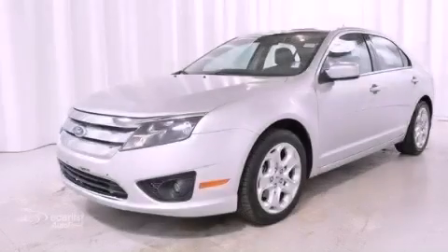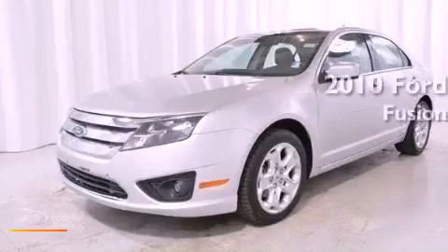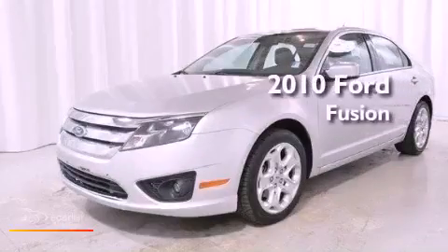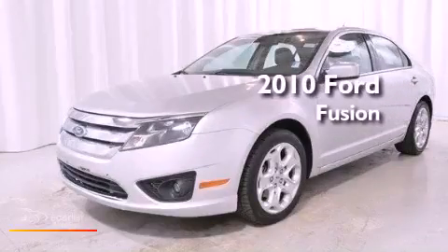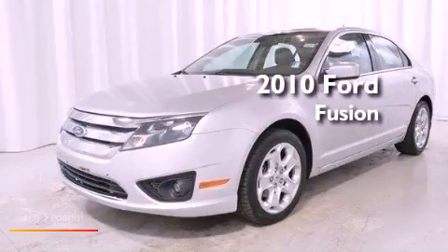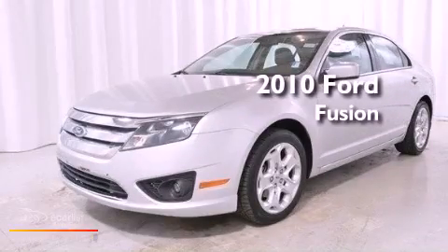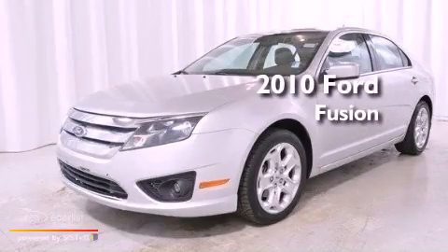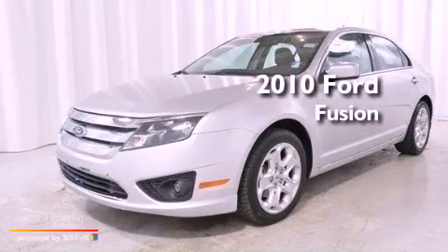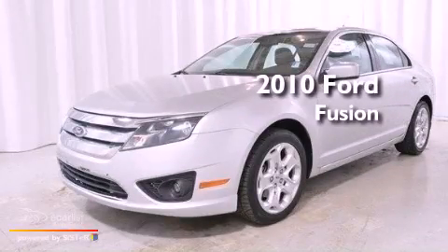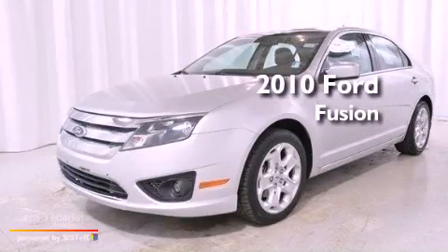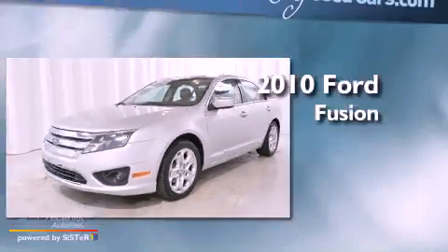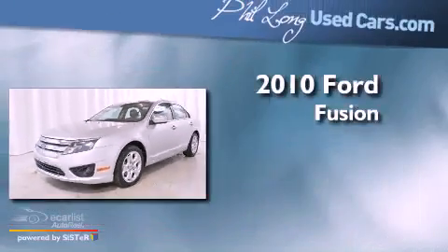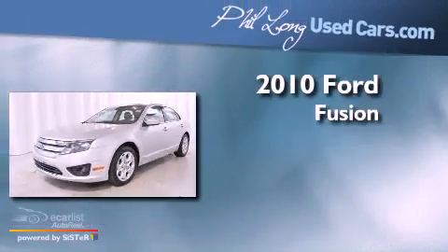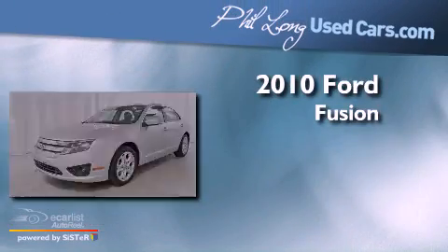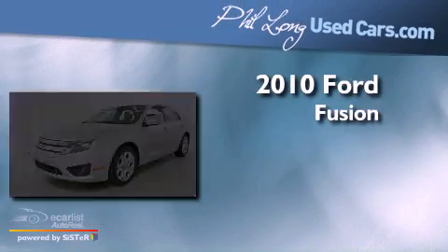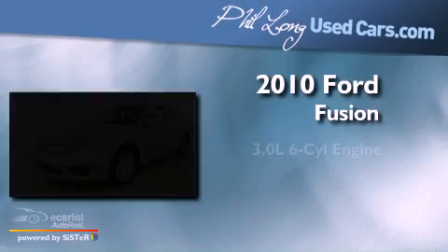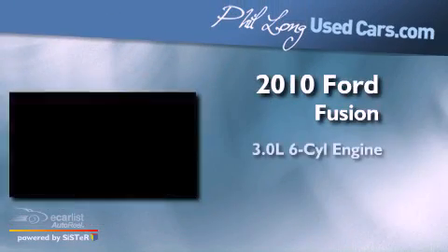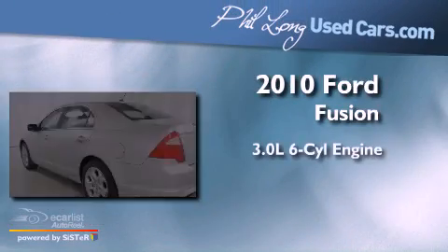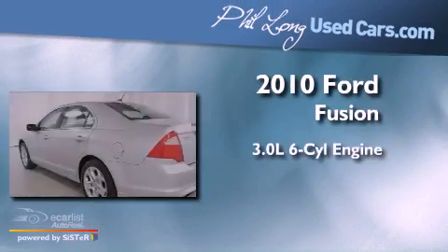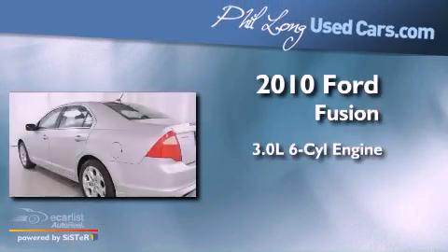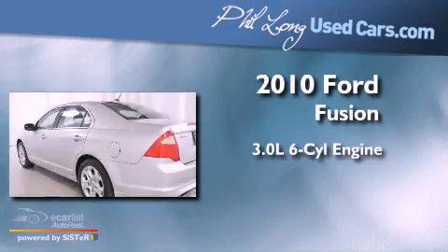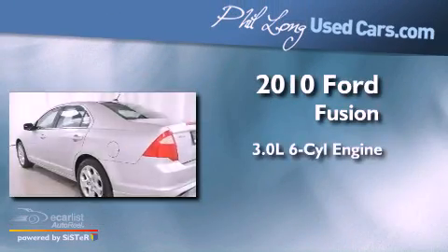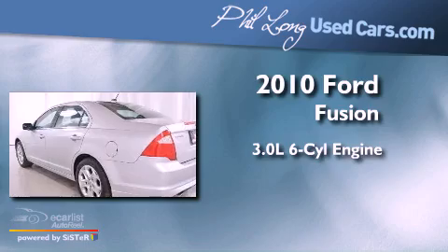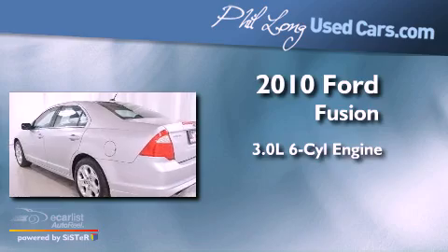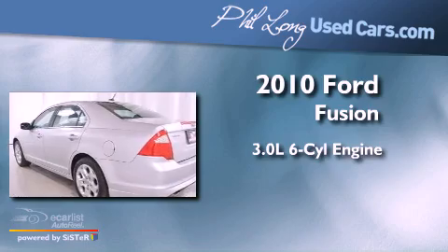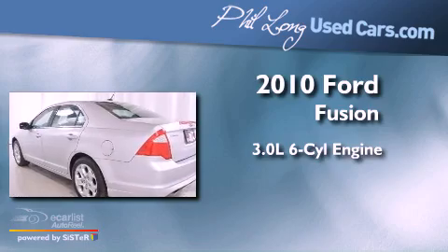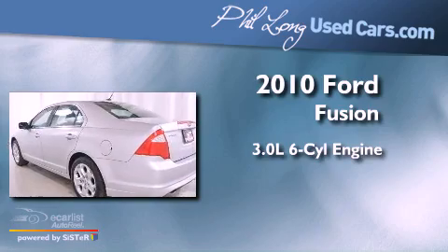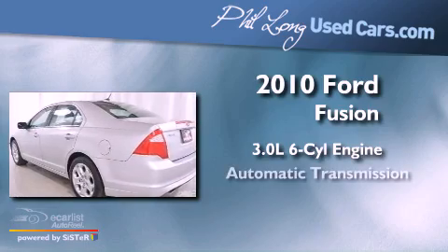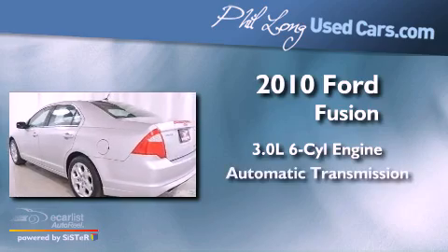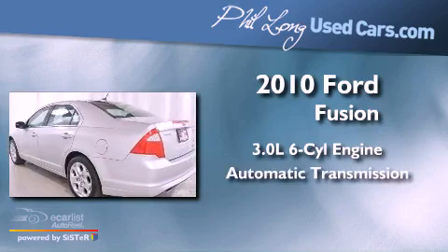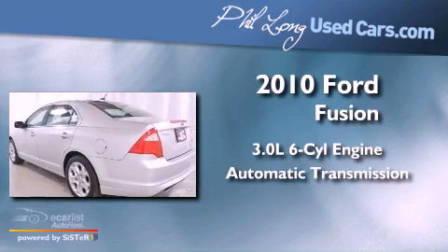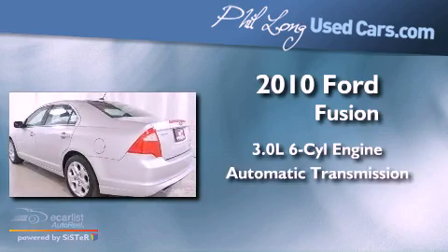This is a 2010 Ford Fusion. It has a 3.0-liter six-cylinder engine and an automatic transmission.